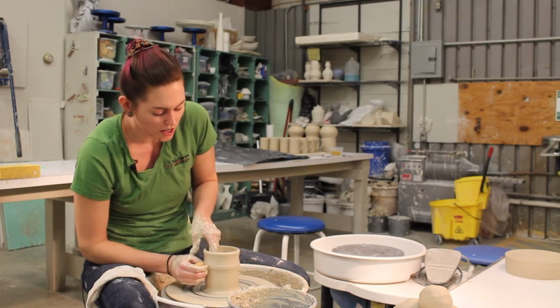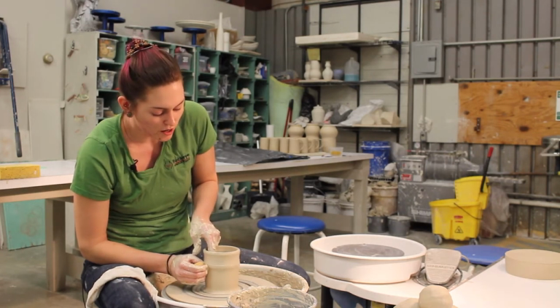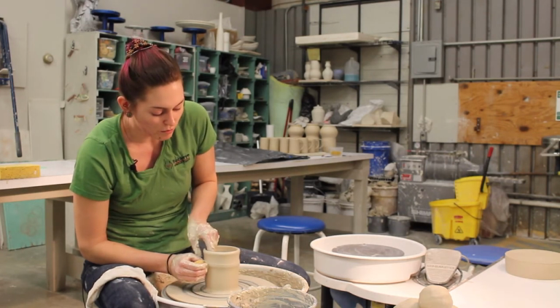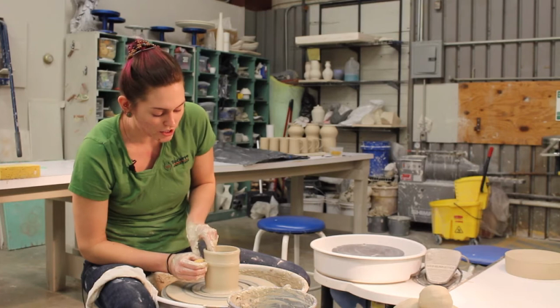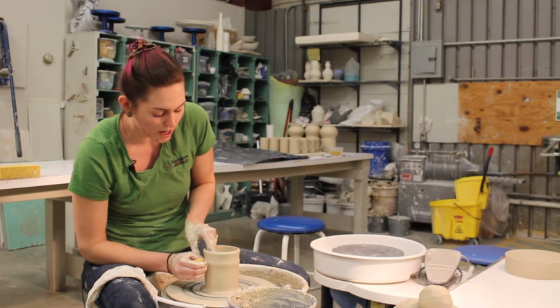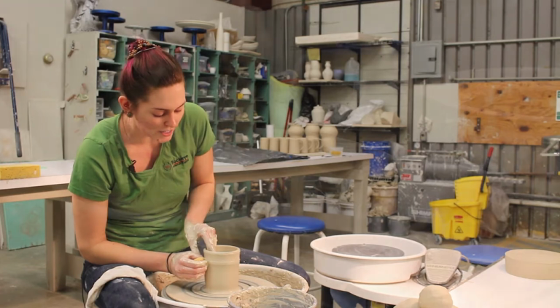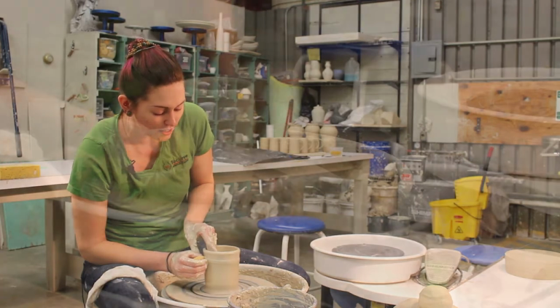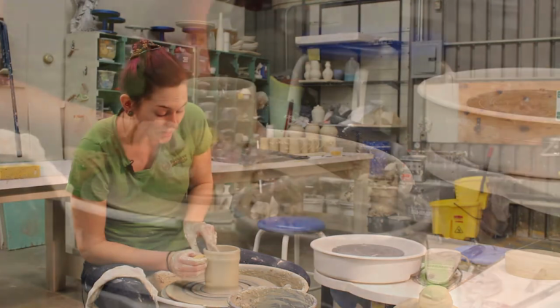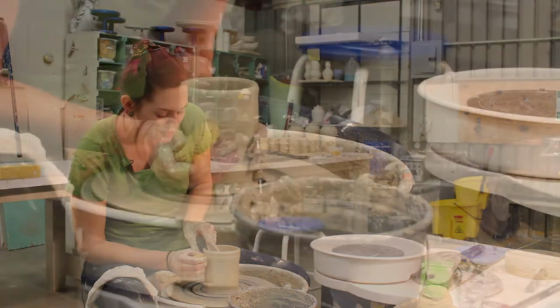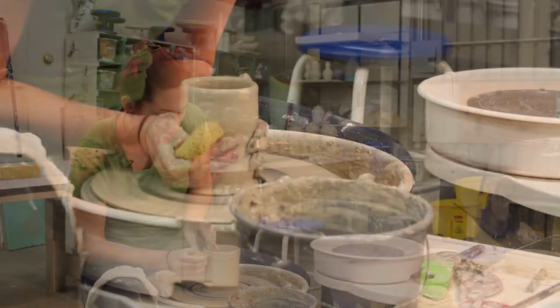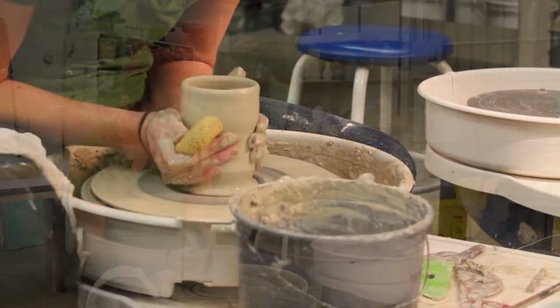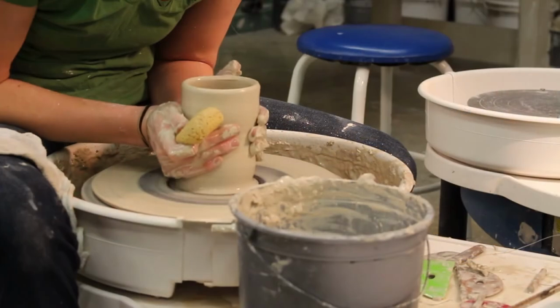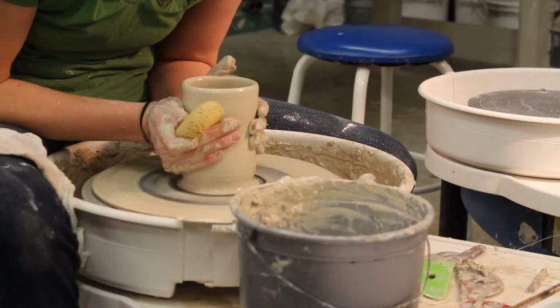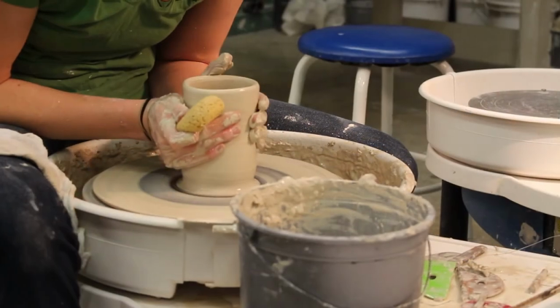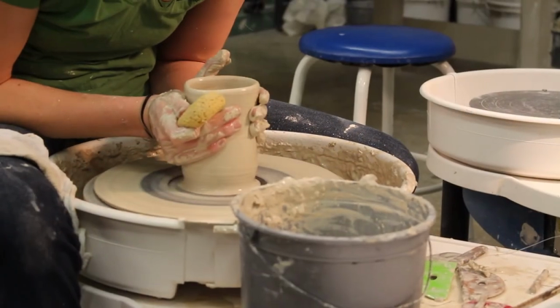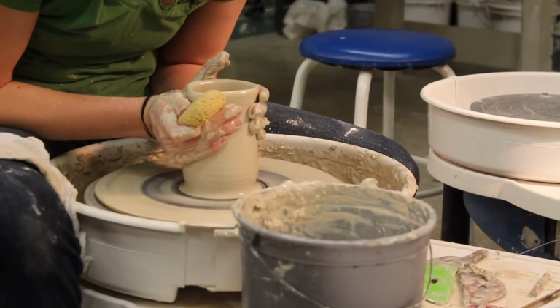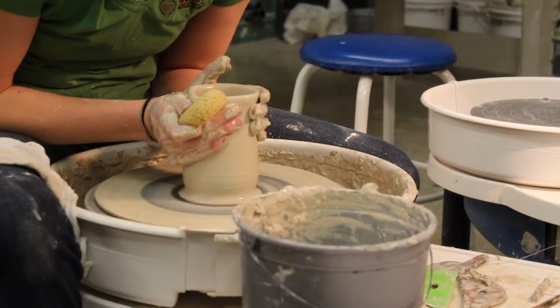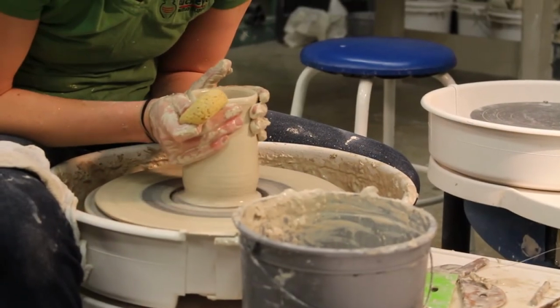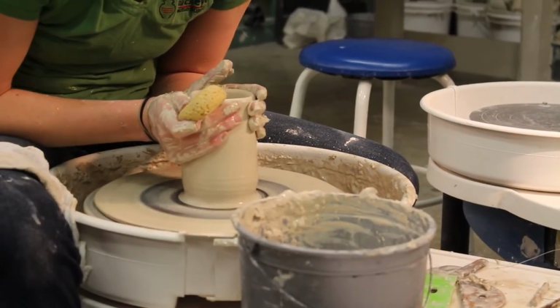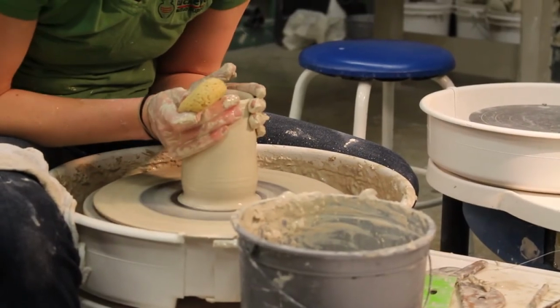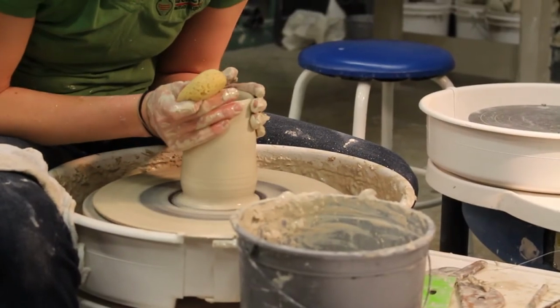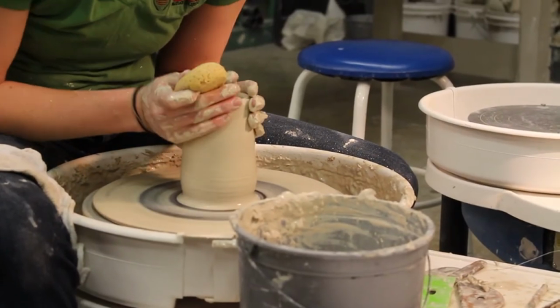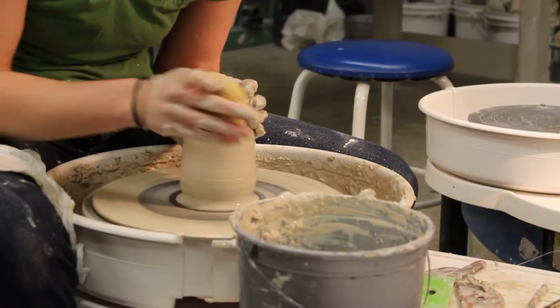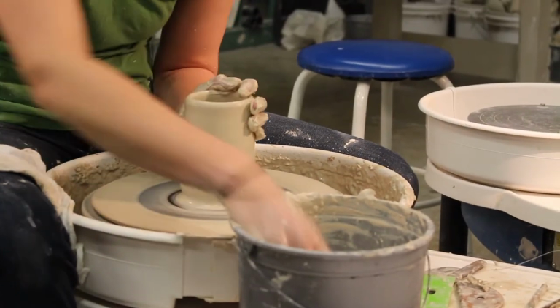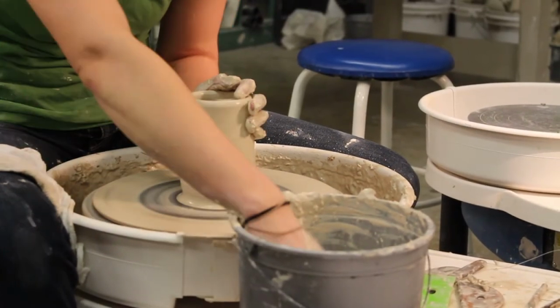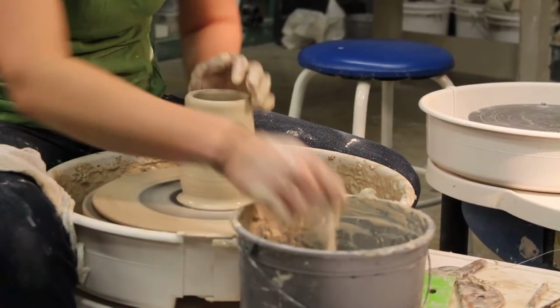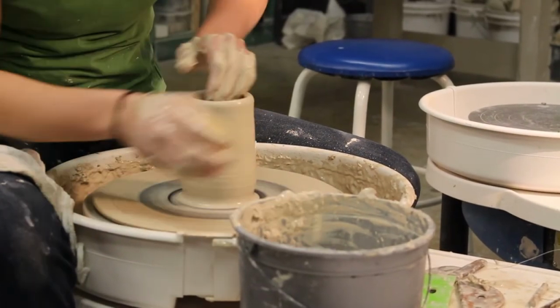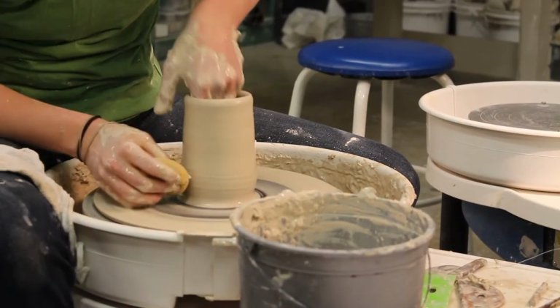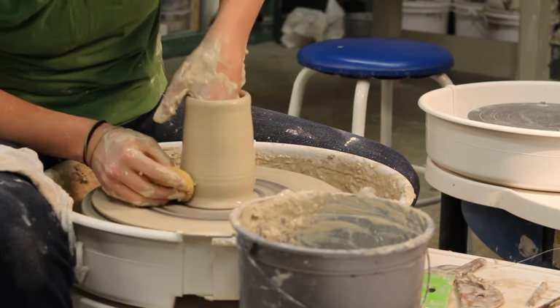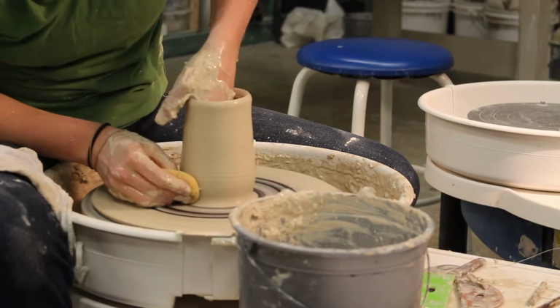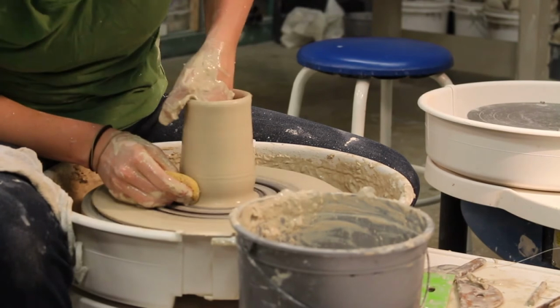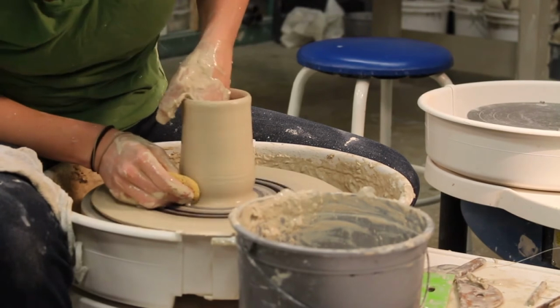What I do for work is basically design projects for different studios and markets in the pottery world. Most of the time I get to glaze stuff, but sometimes I get to actually make the pottery.